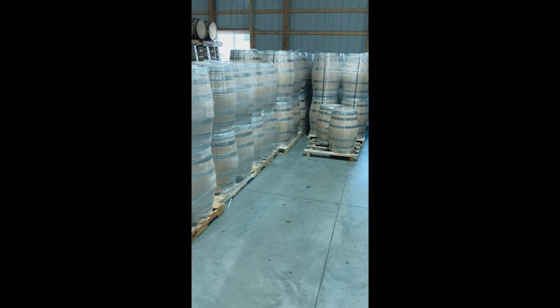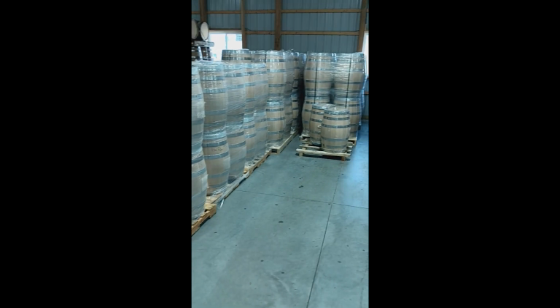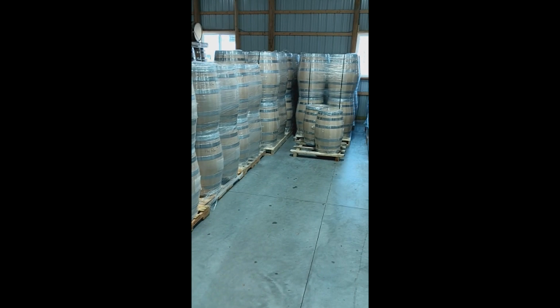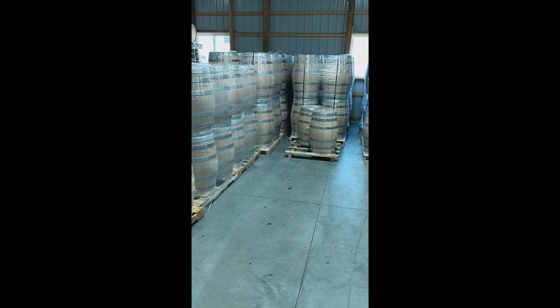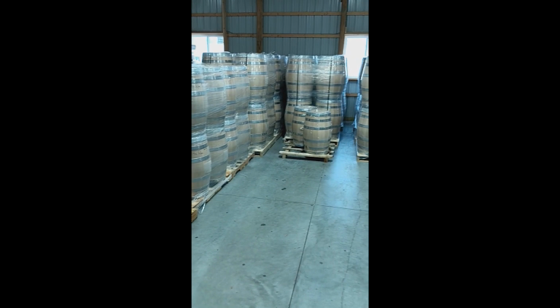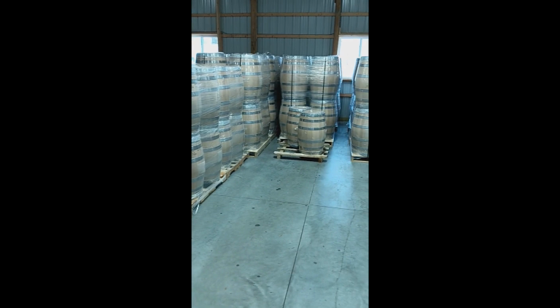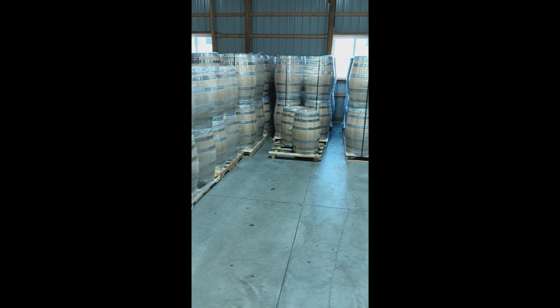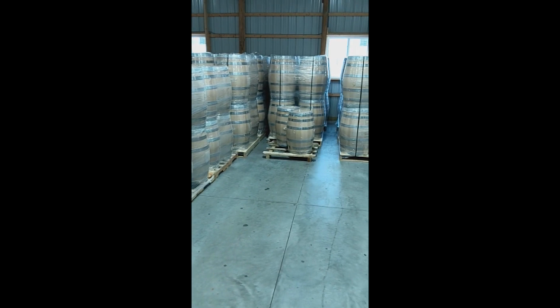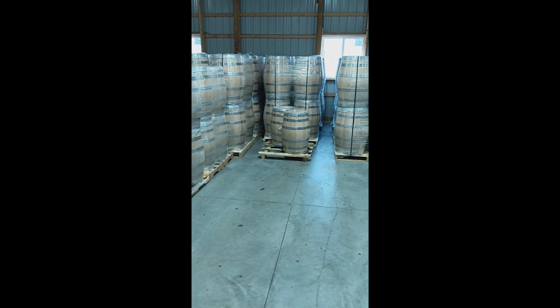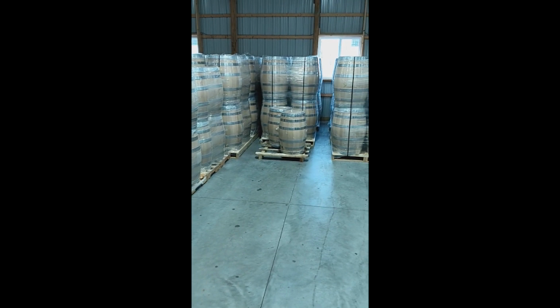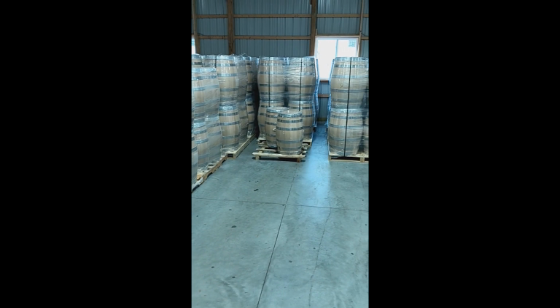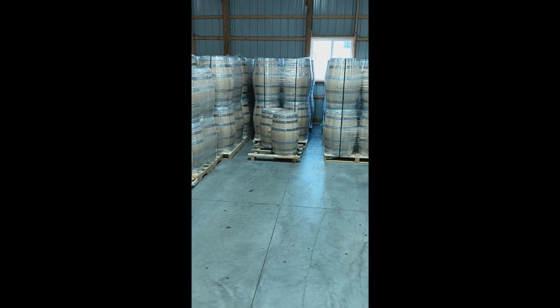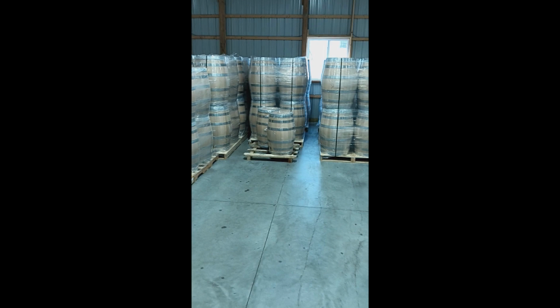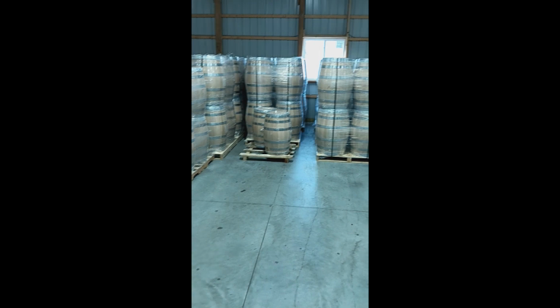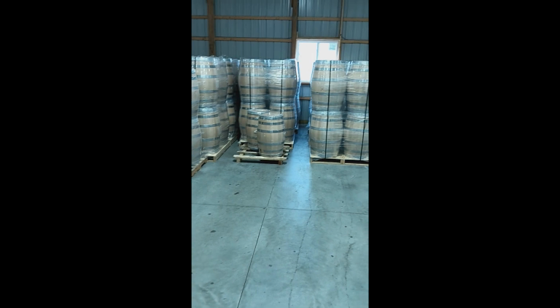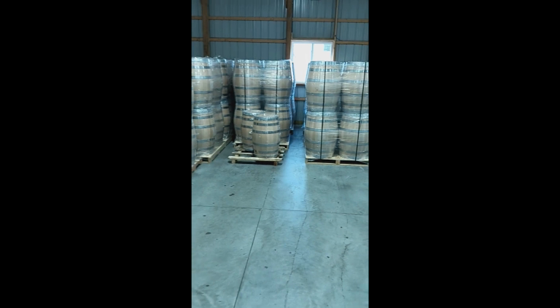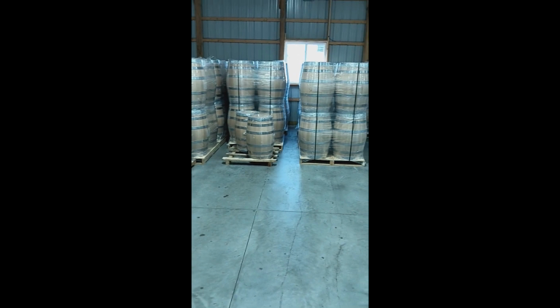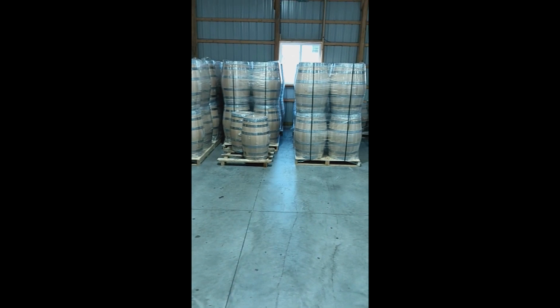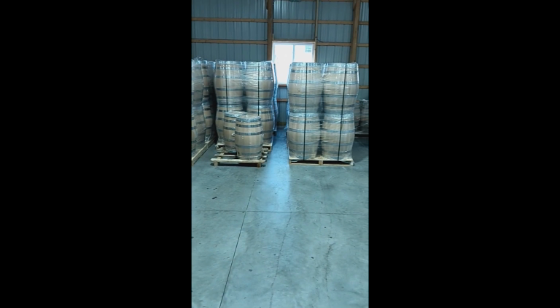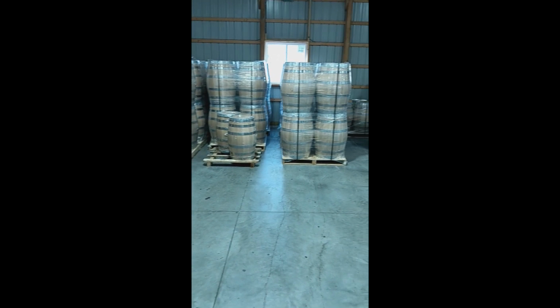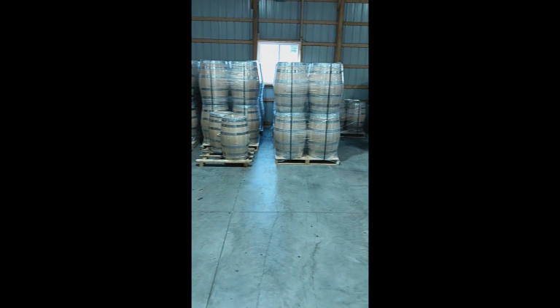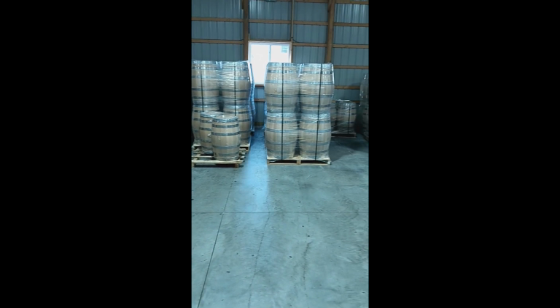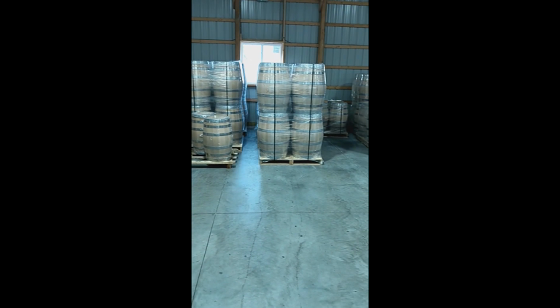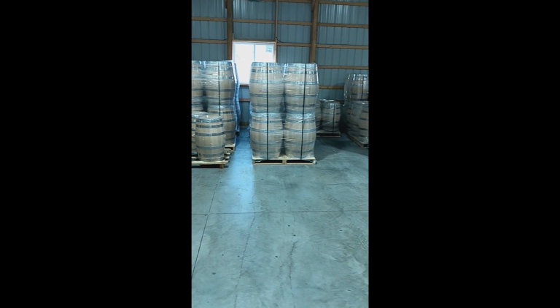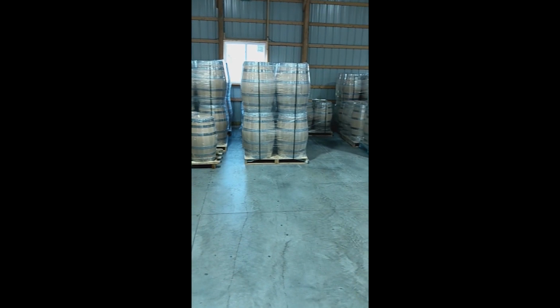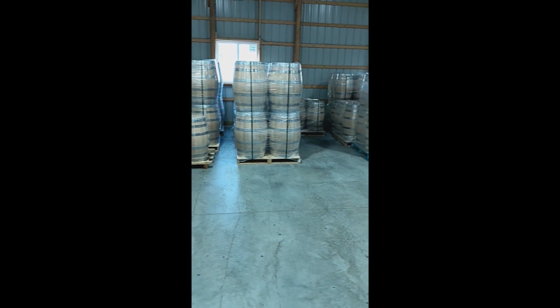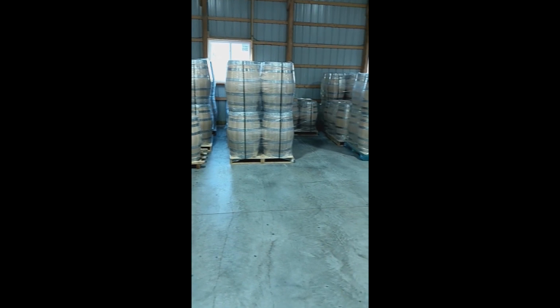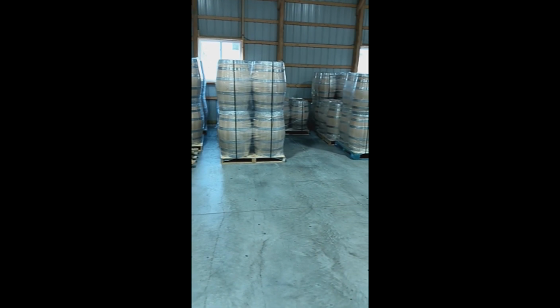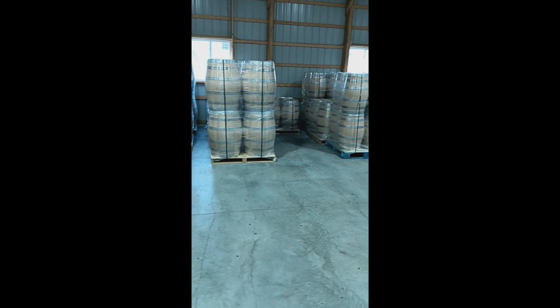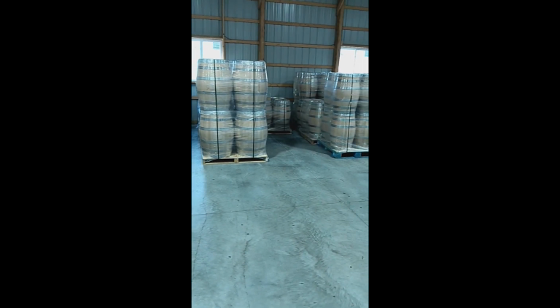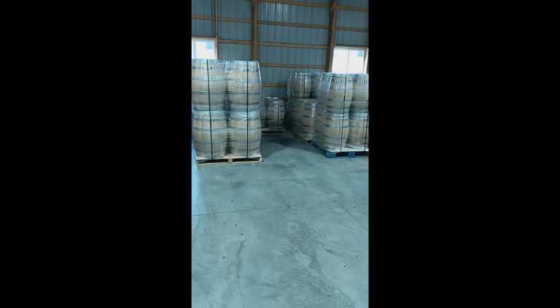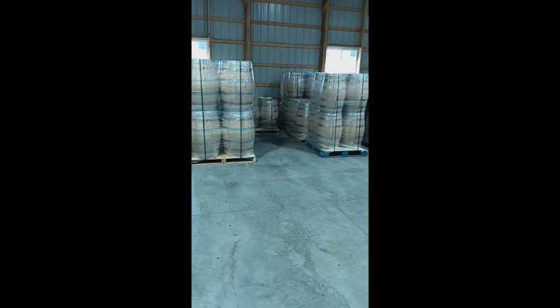It's been a great day. These are barrels, these are beautiful — this is where they're made, I can't believe it.